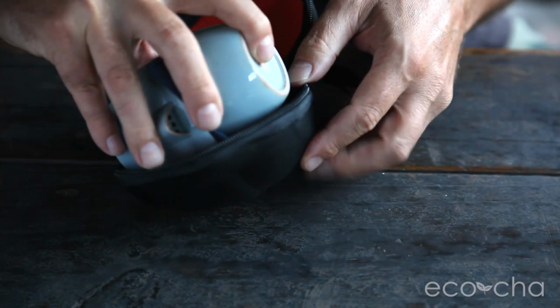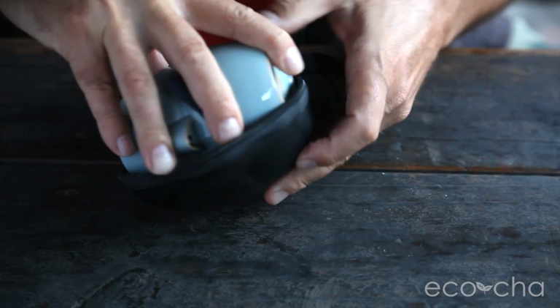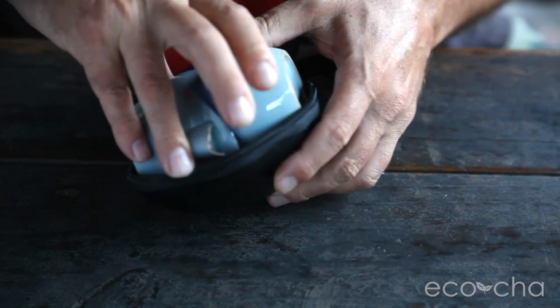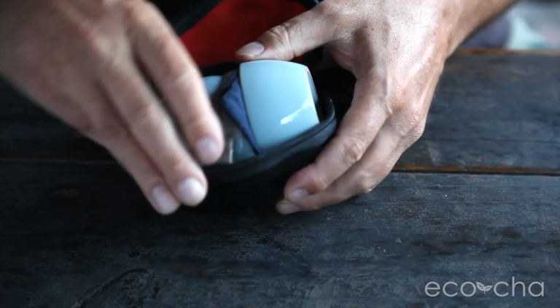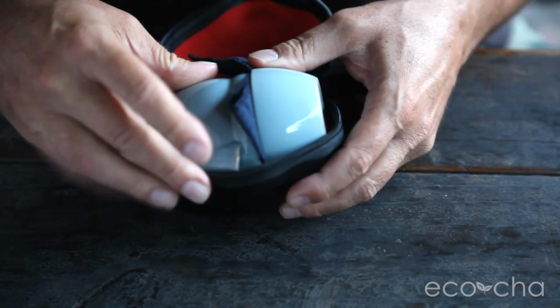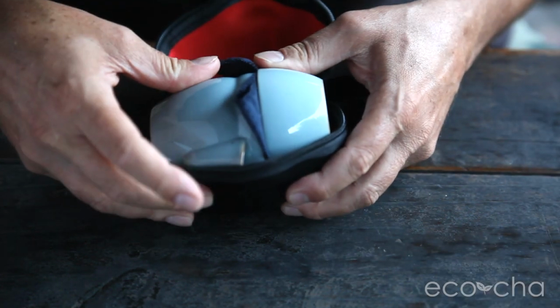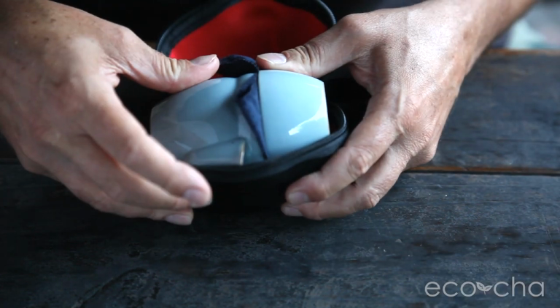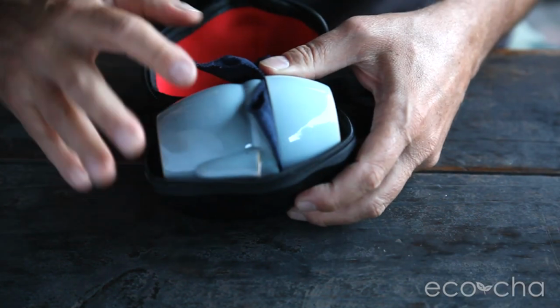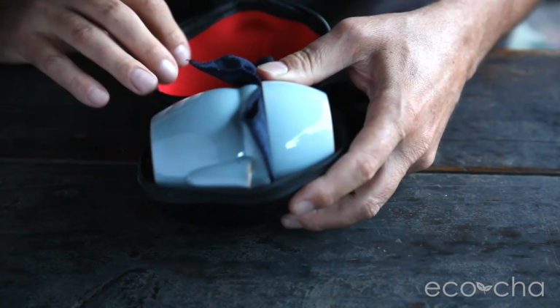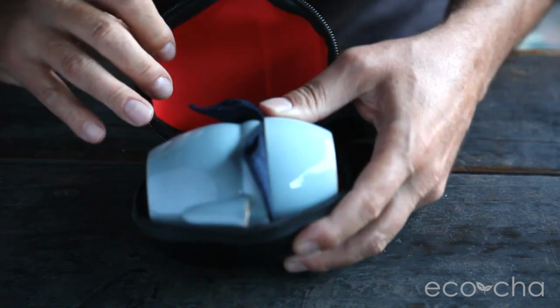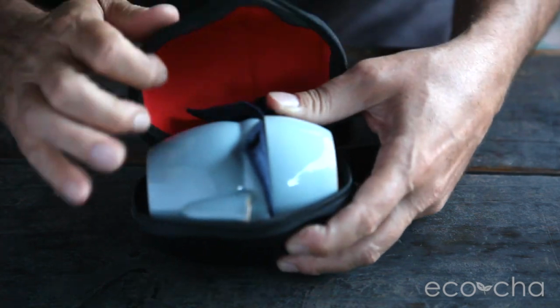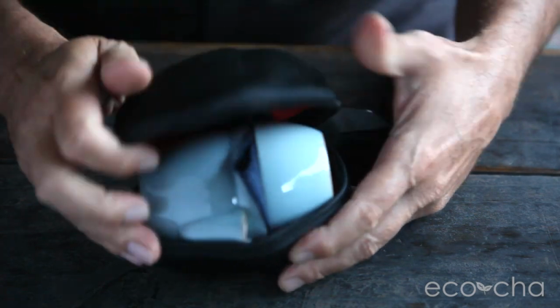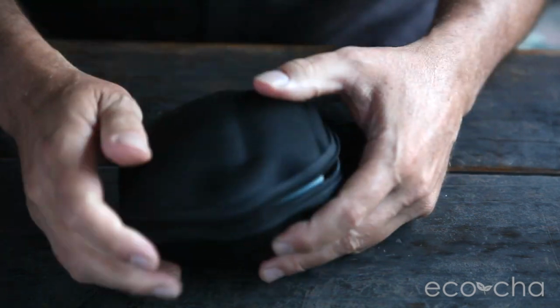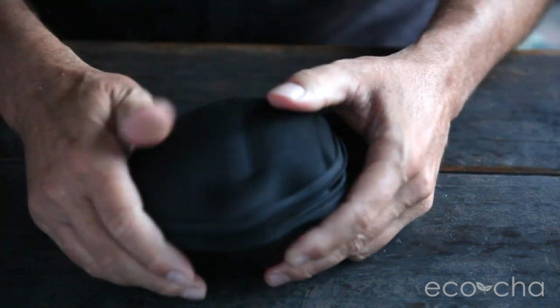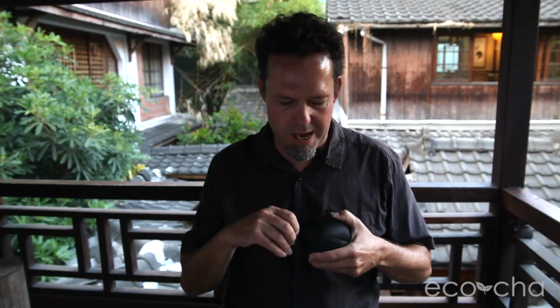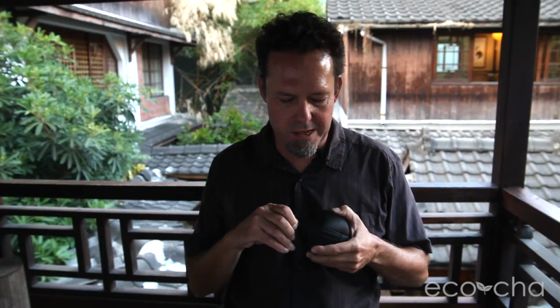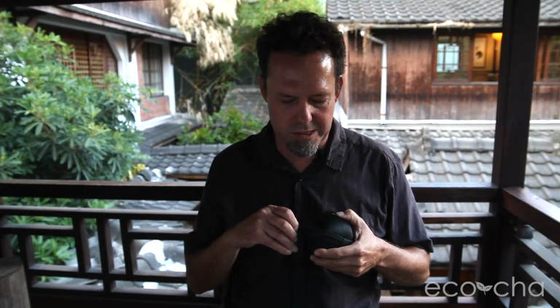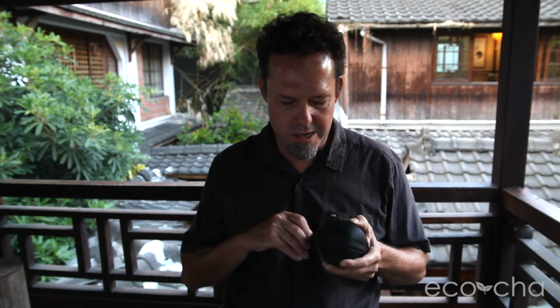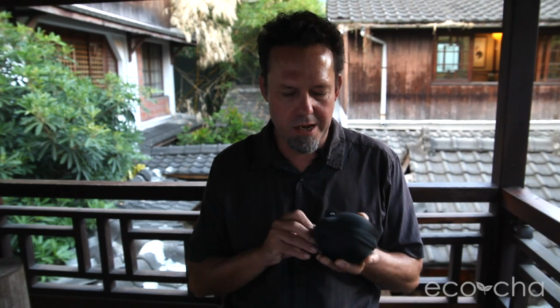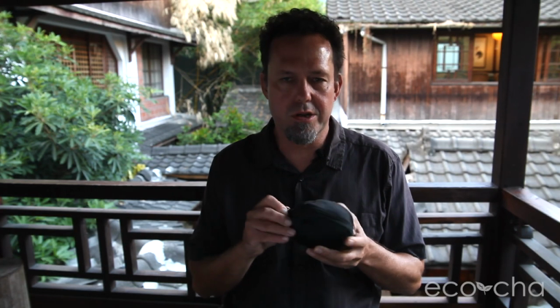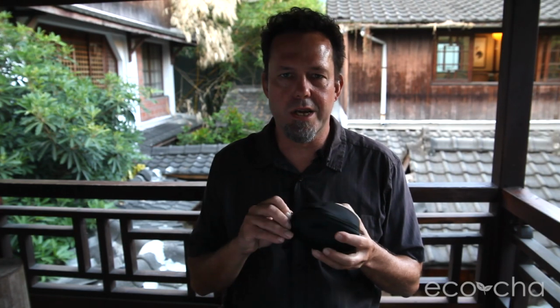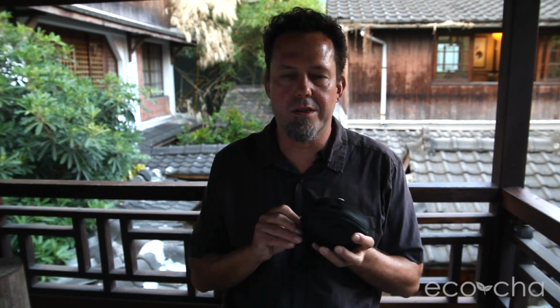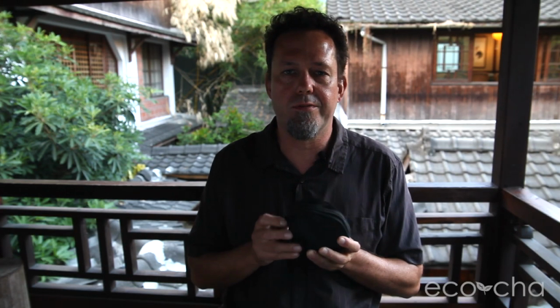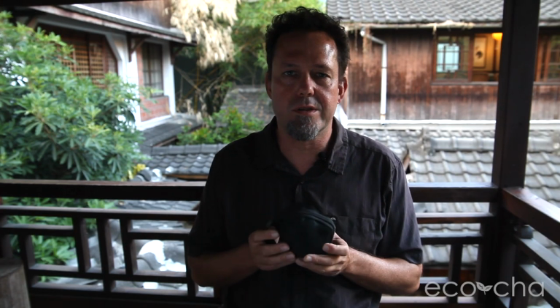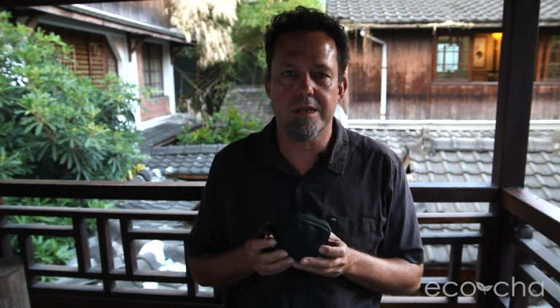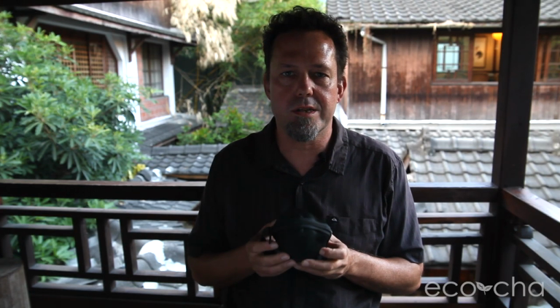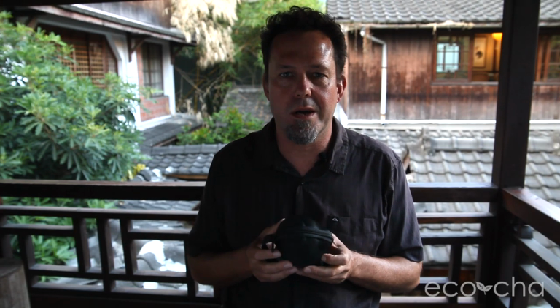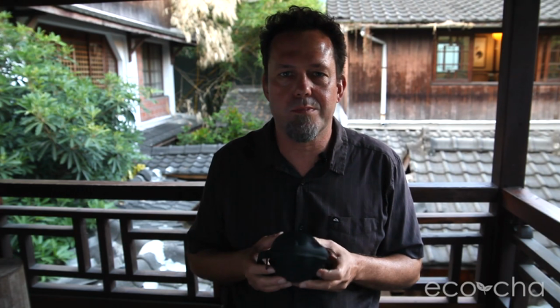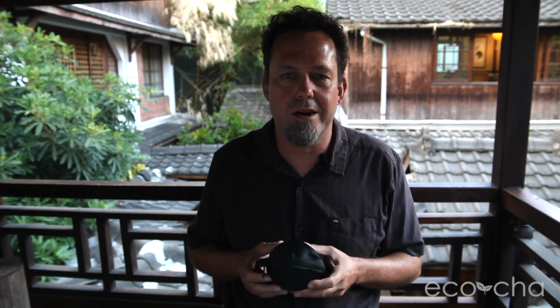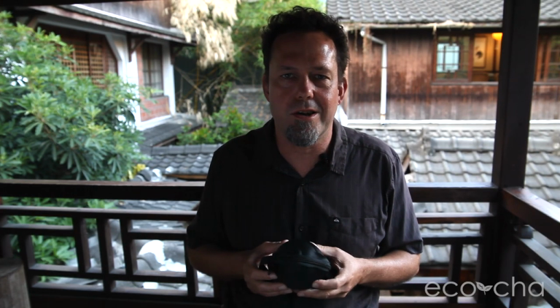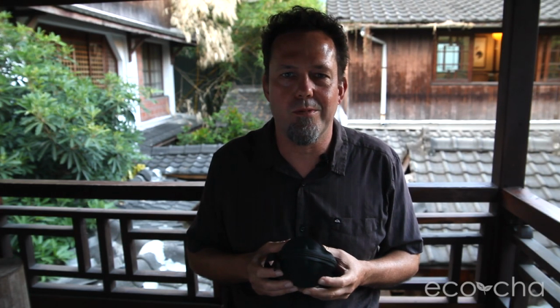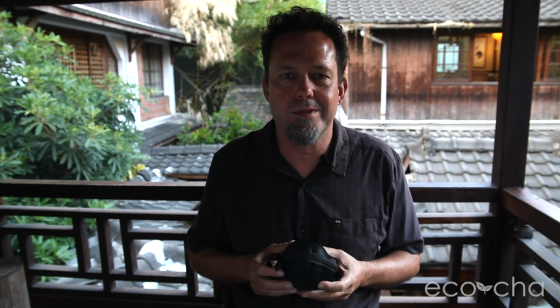It all comes in this durable travel tea case, and you can check out the full details about this product on our website.